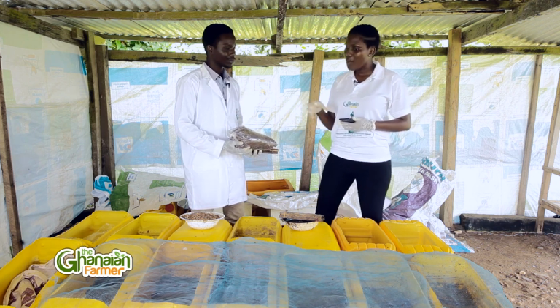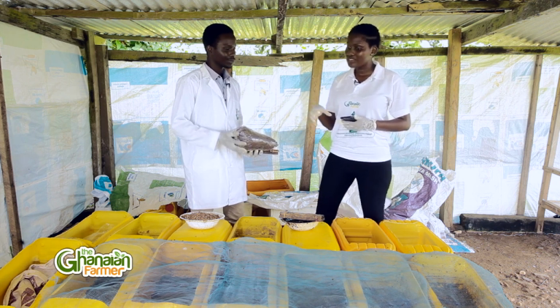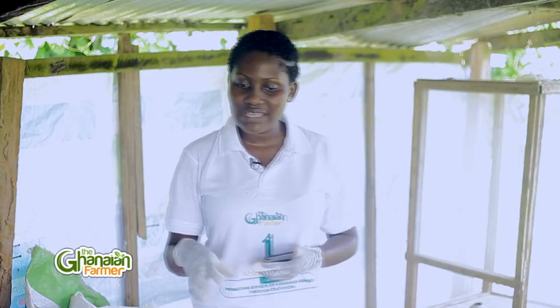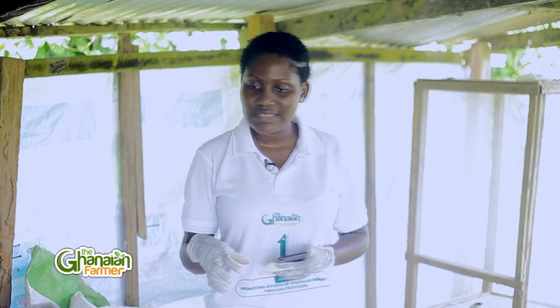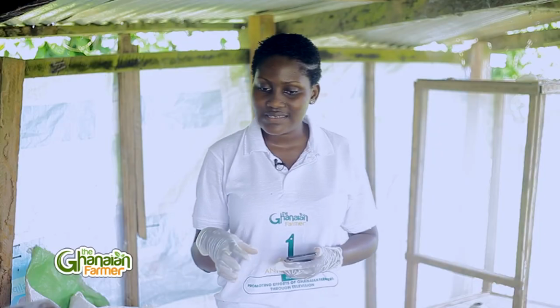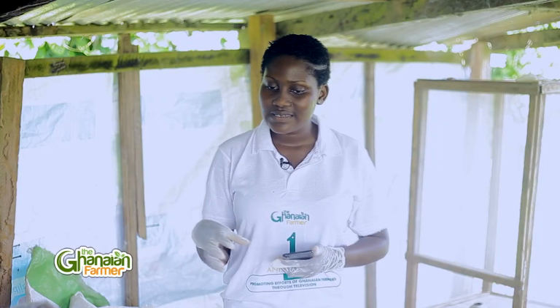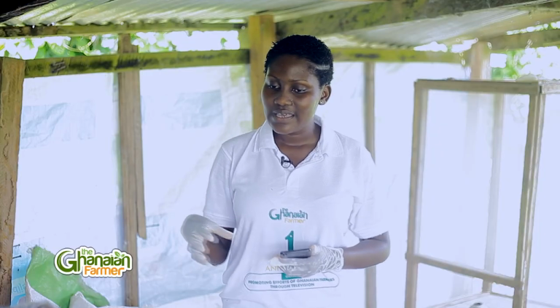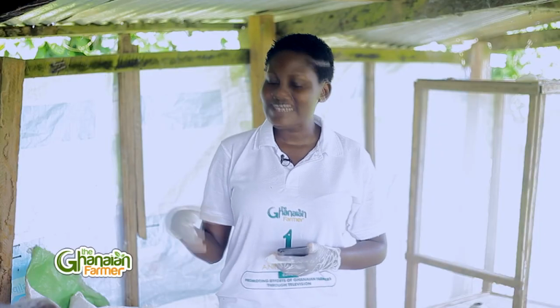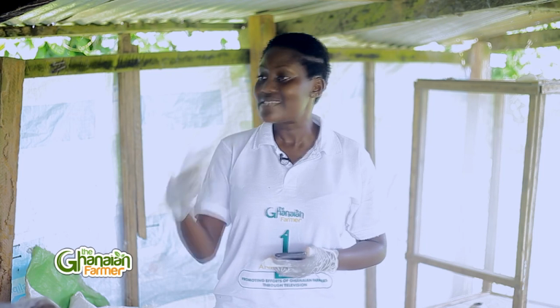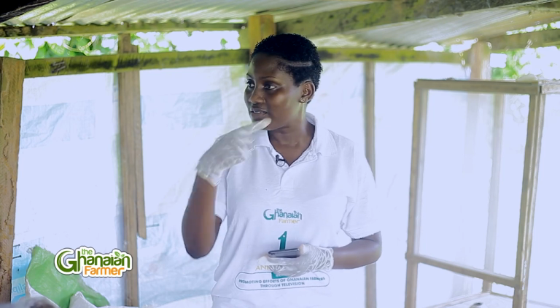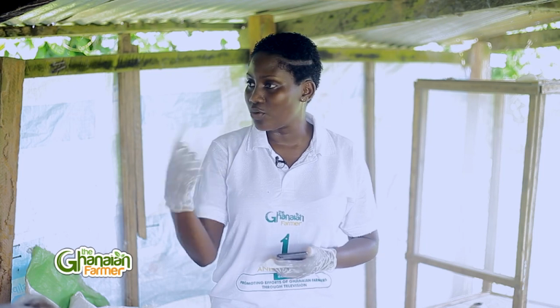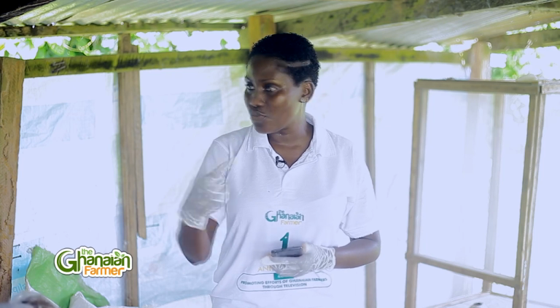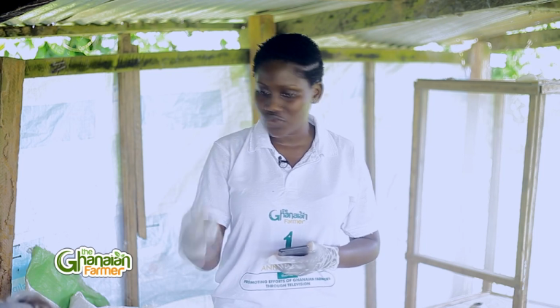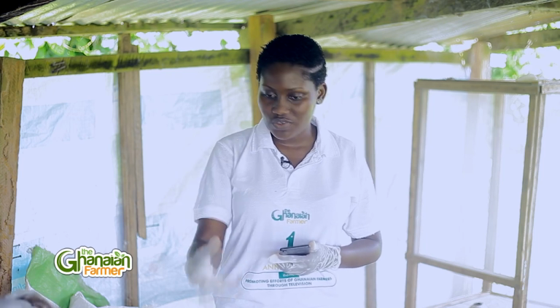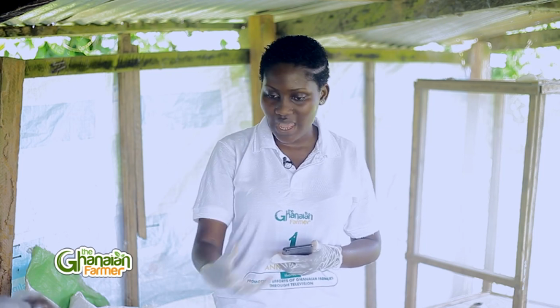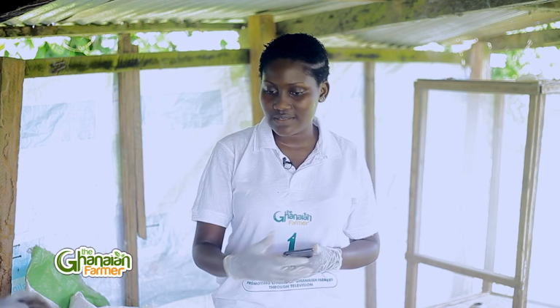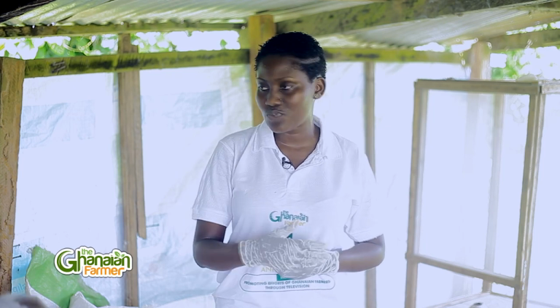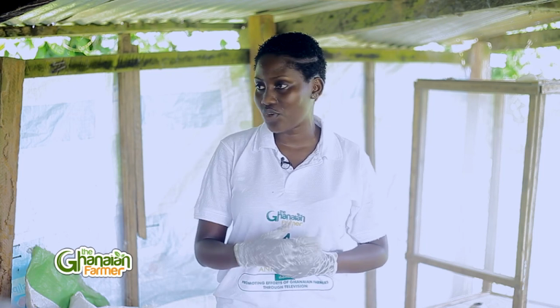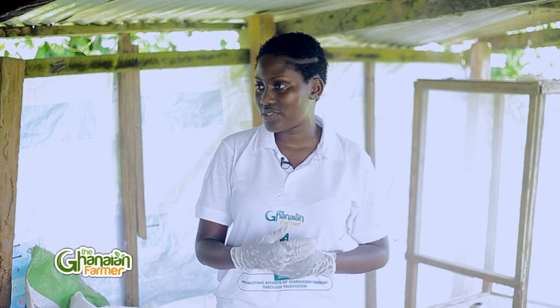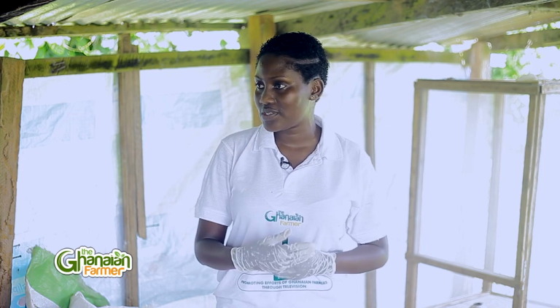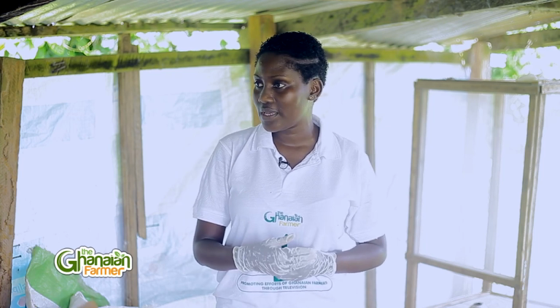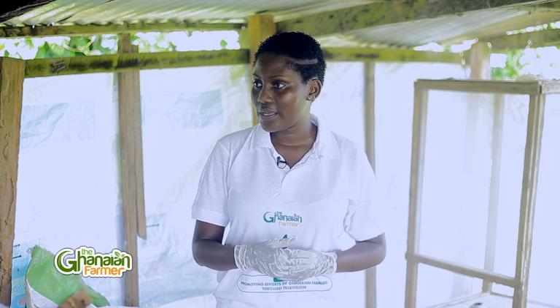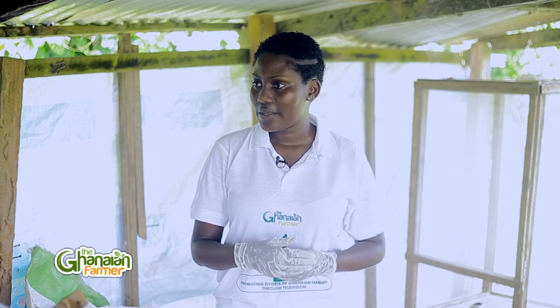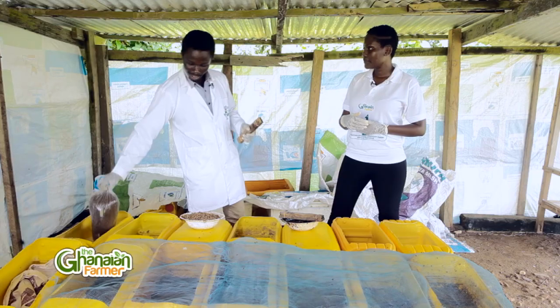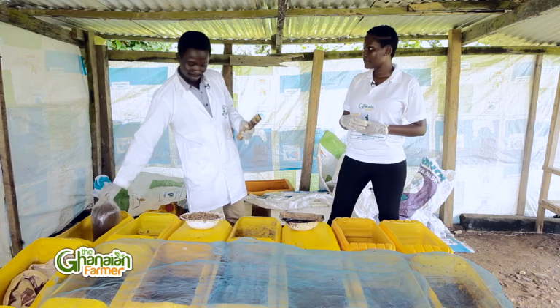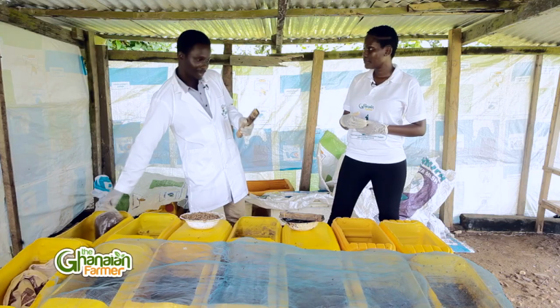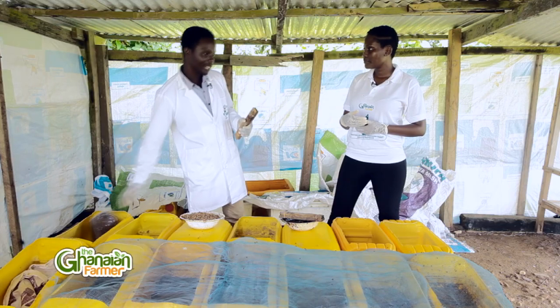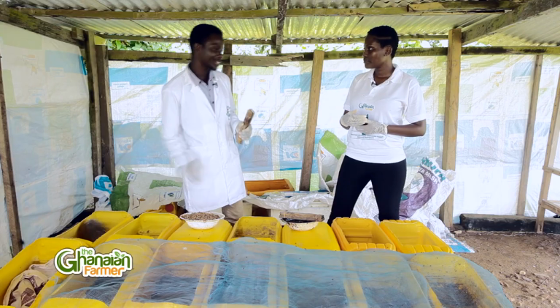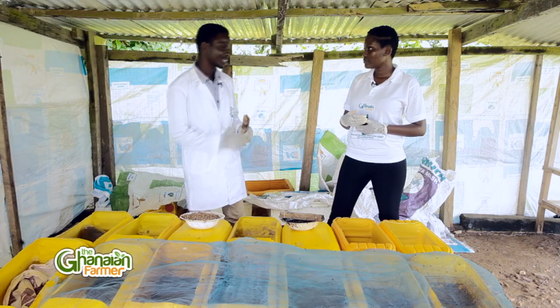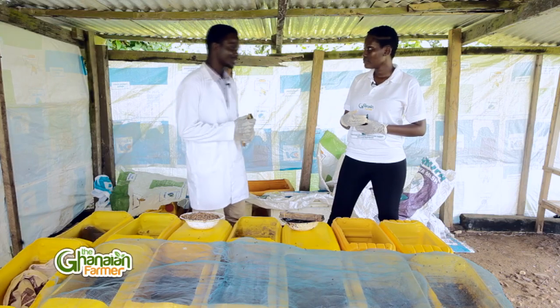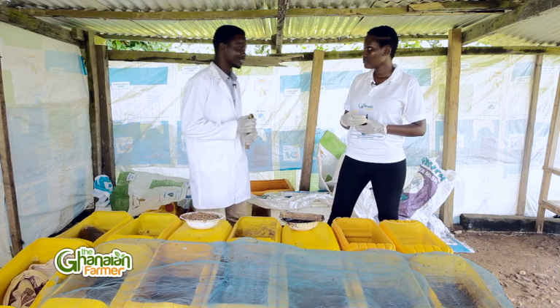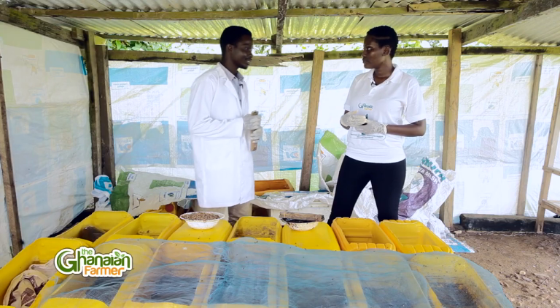How much did it take the group to start this project? About 3,000 cedis.